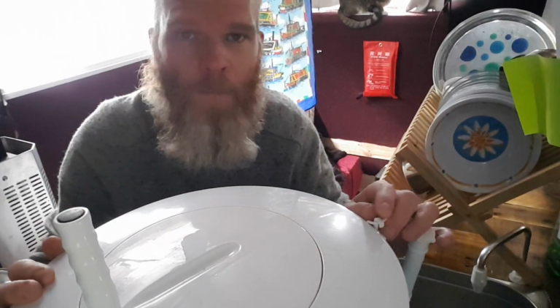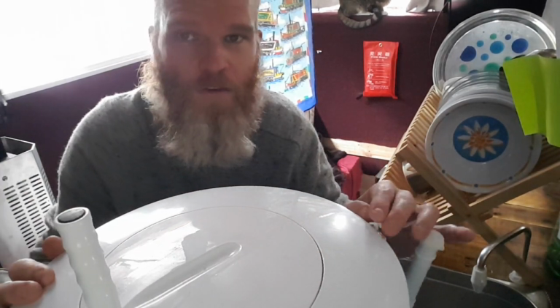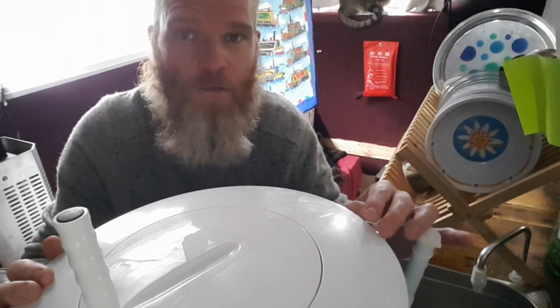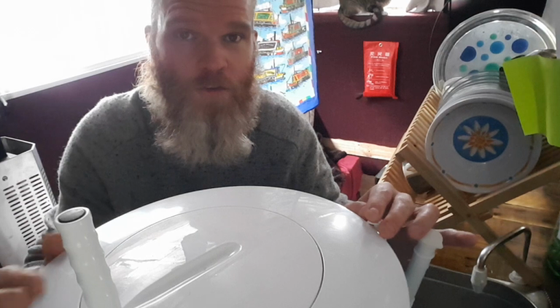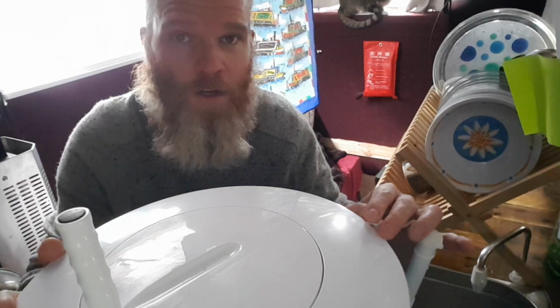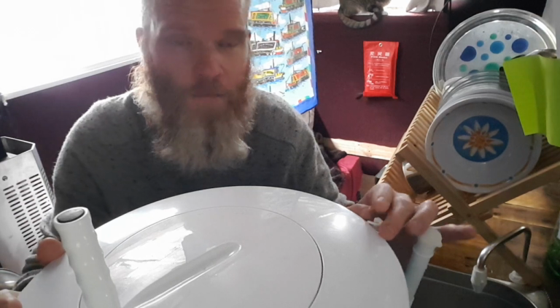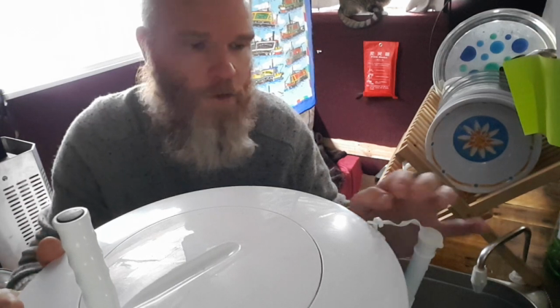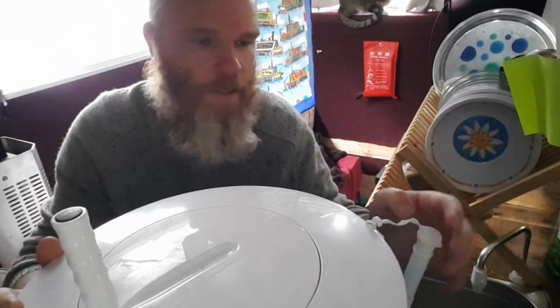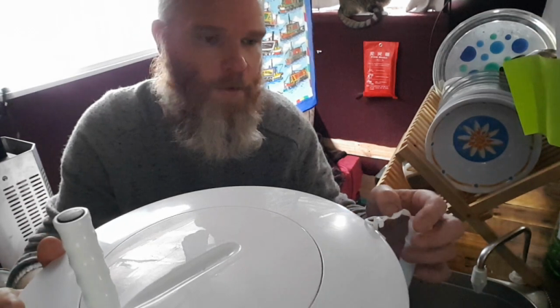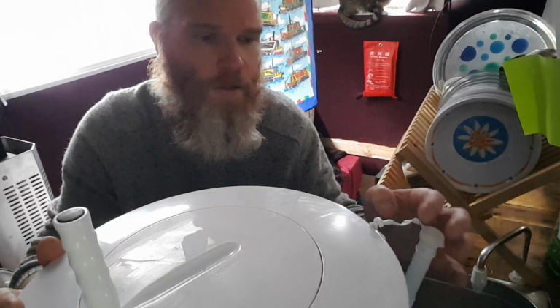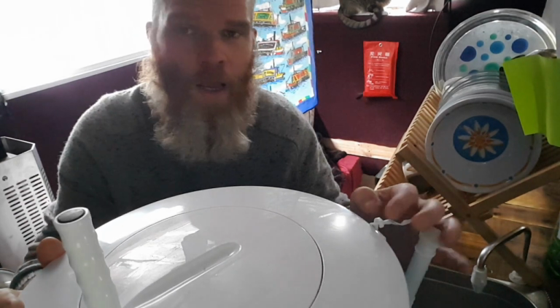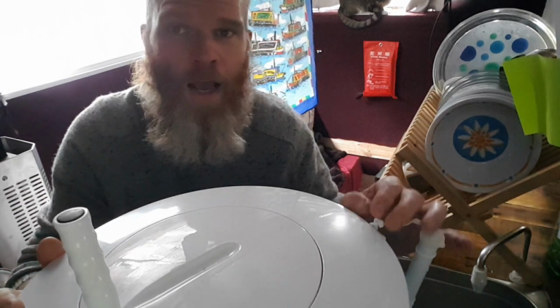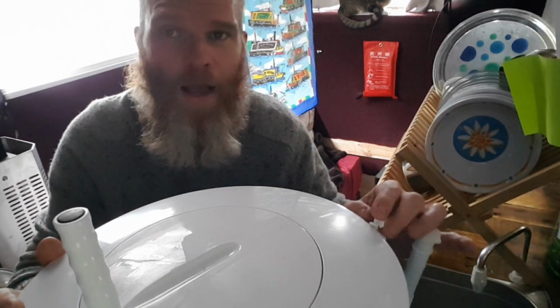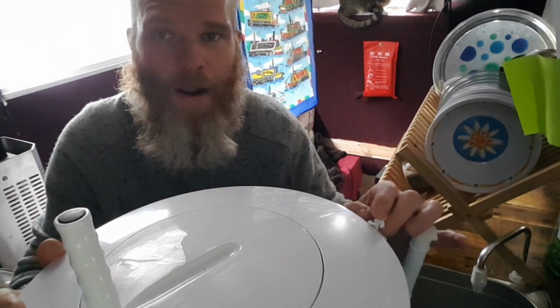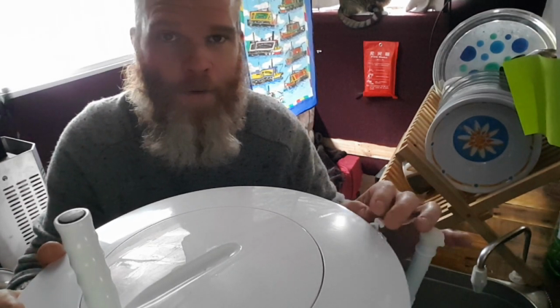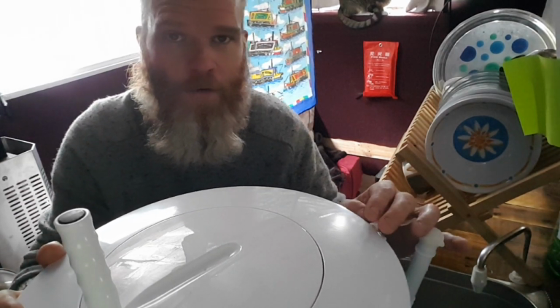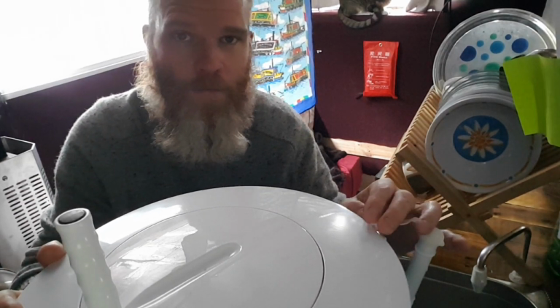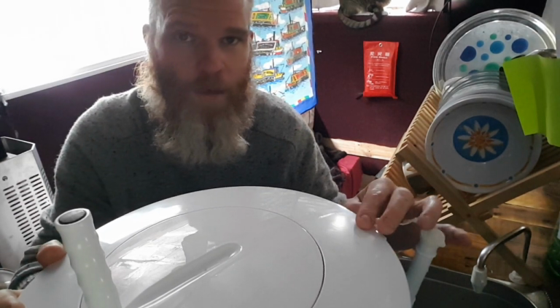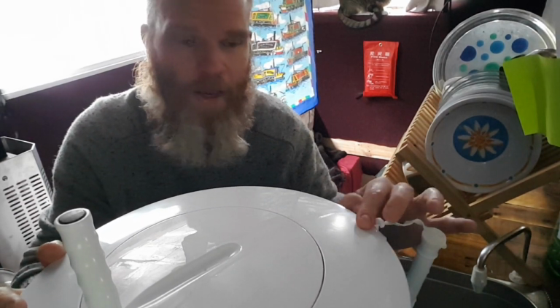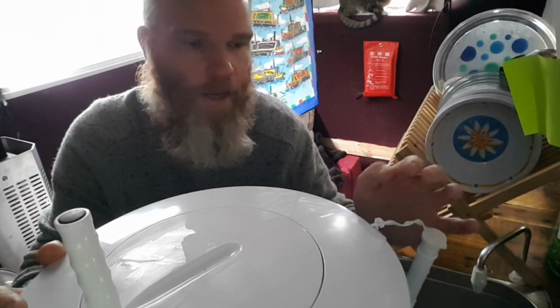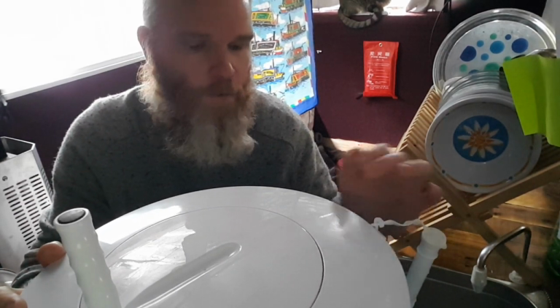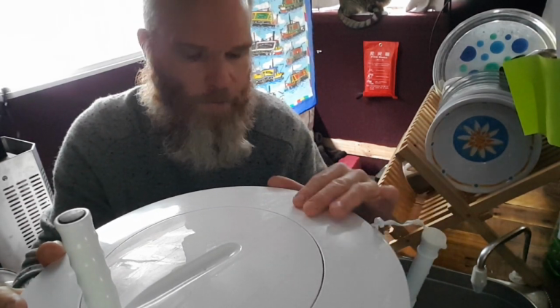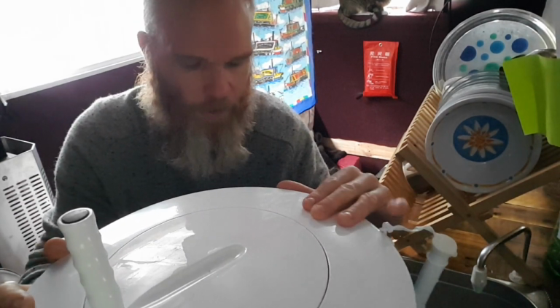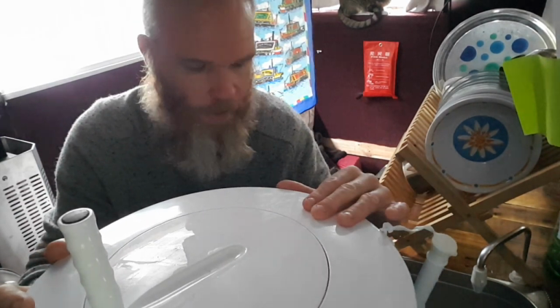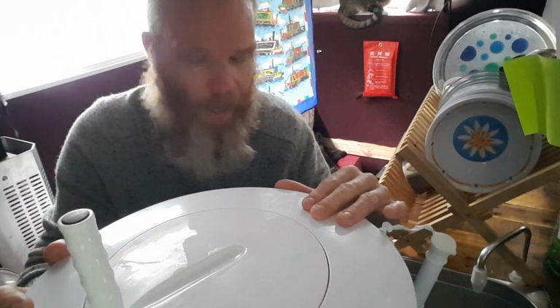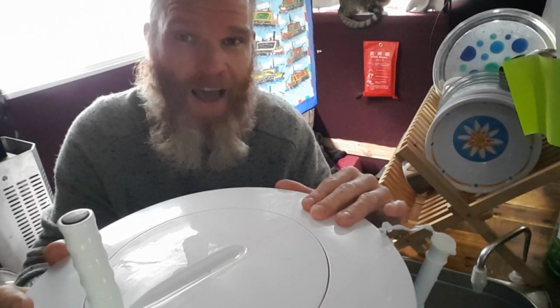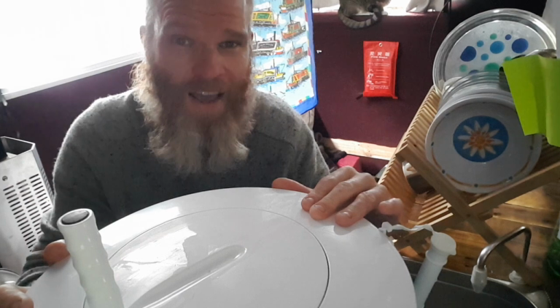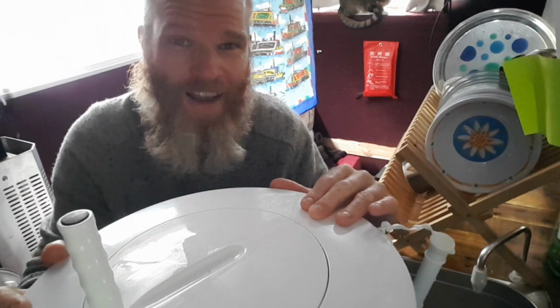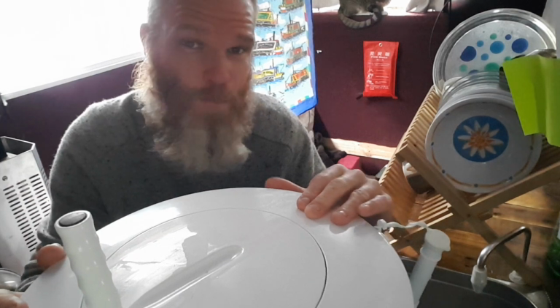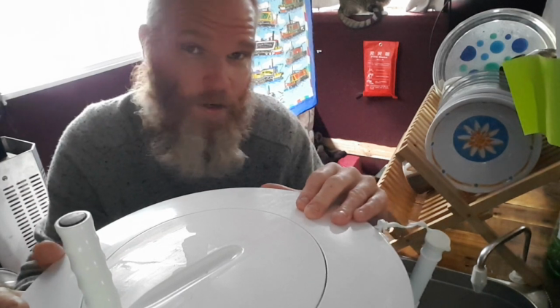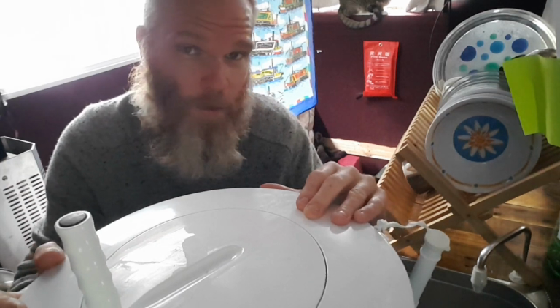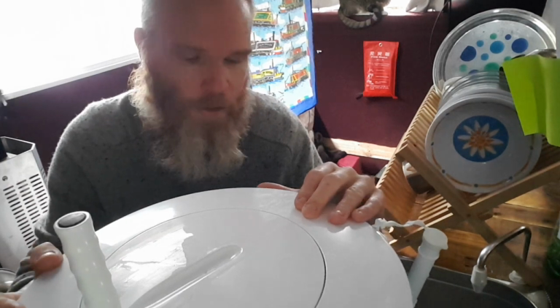As I said previously, I'm actually returning it. I've contacted Amazon and I'm going to send it back and get a full refund, and explore different options.